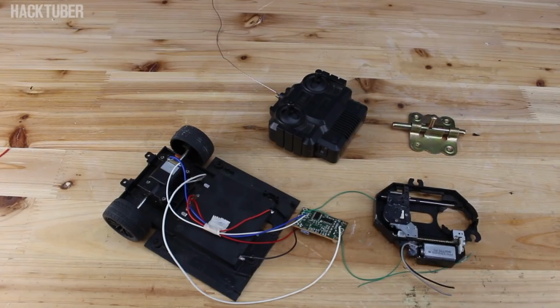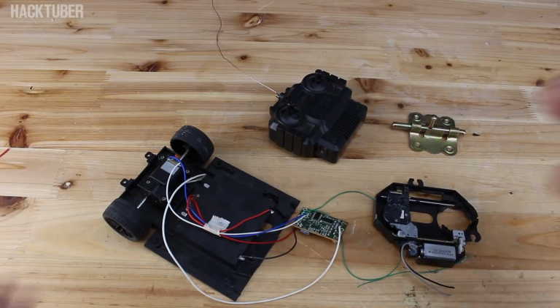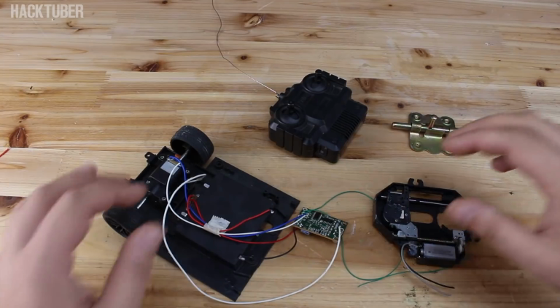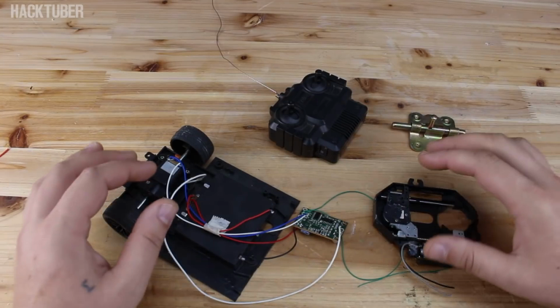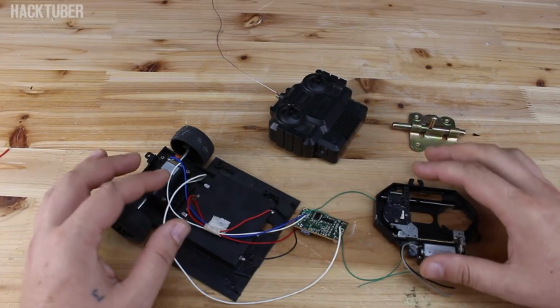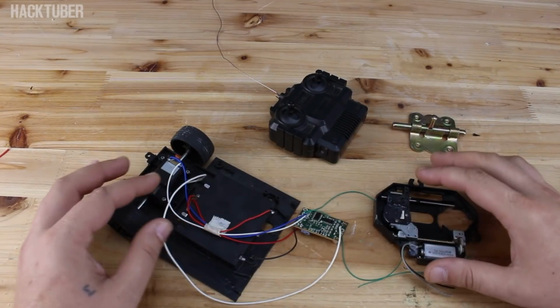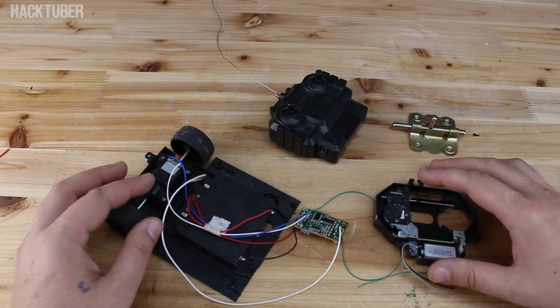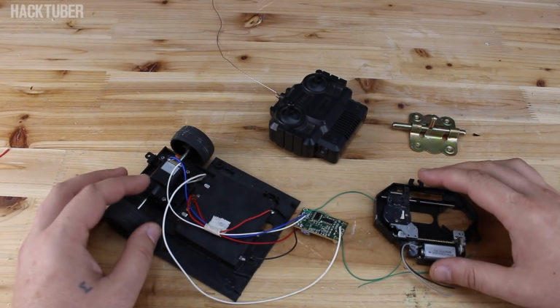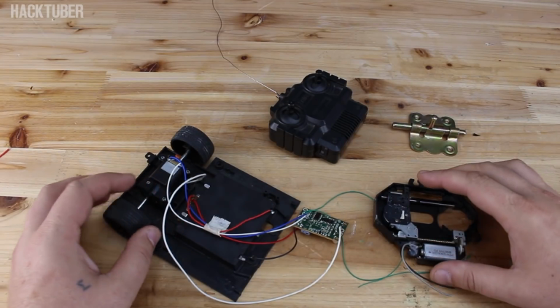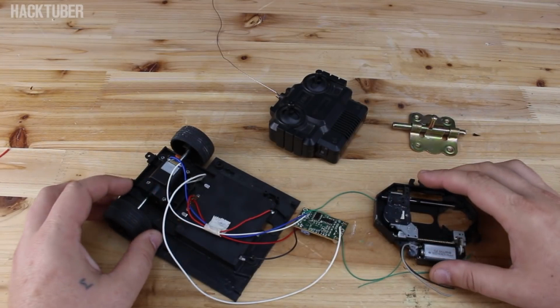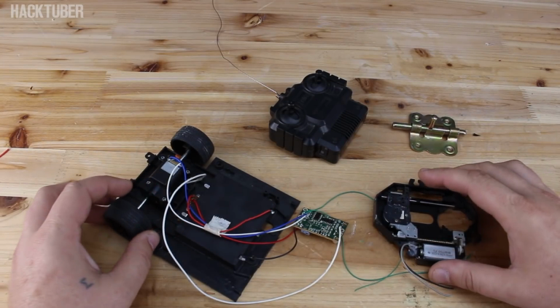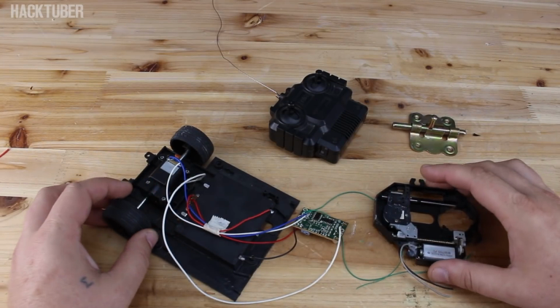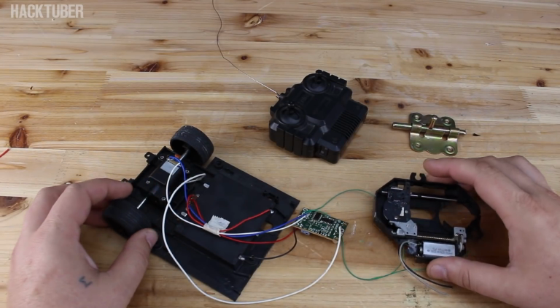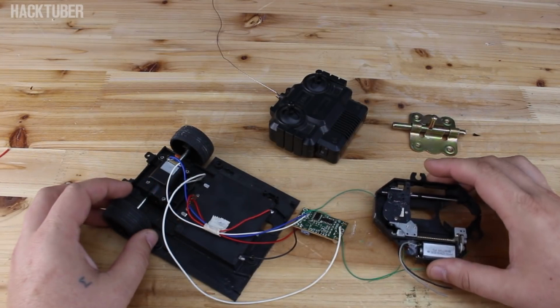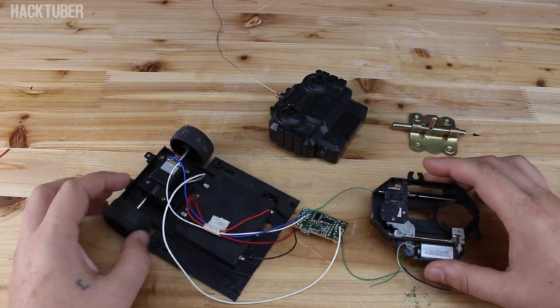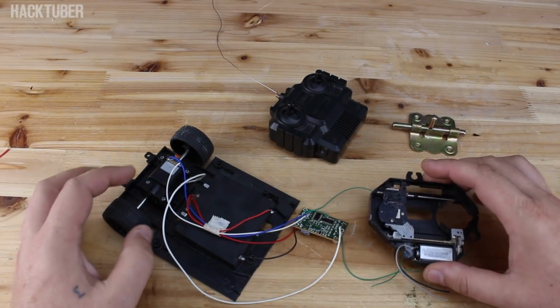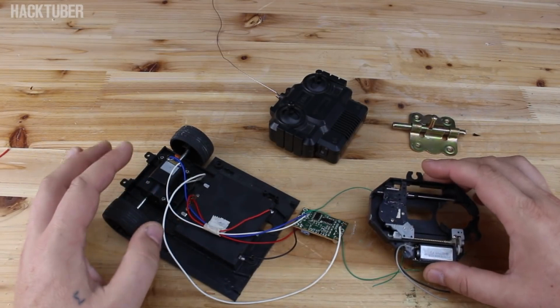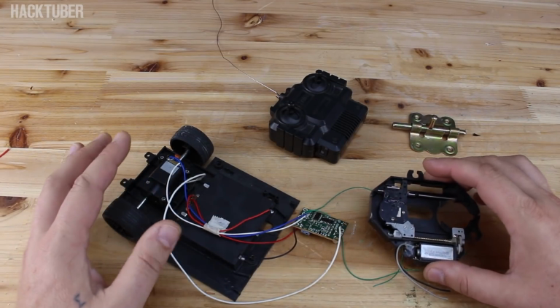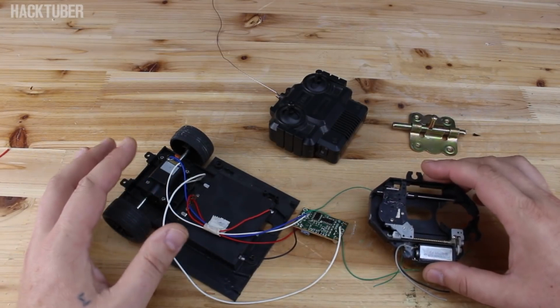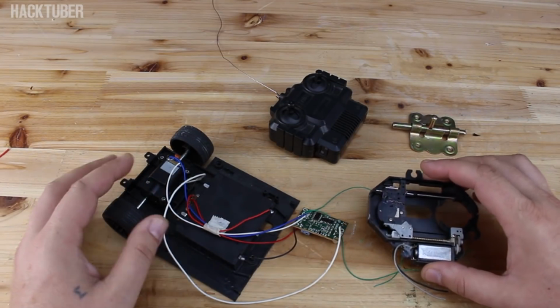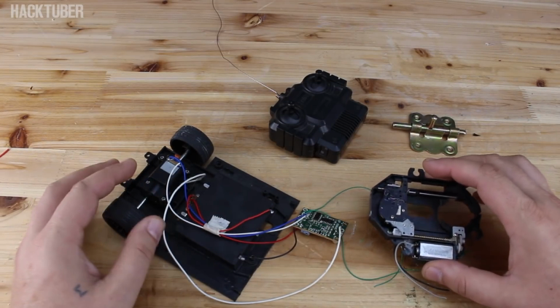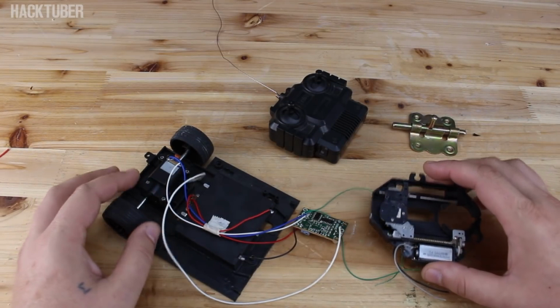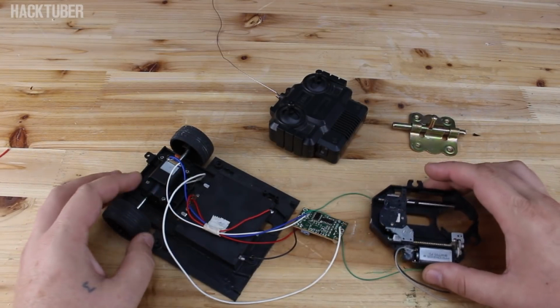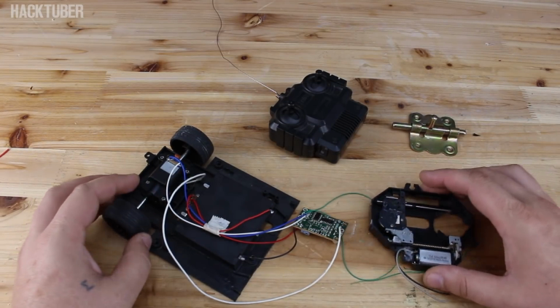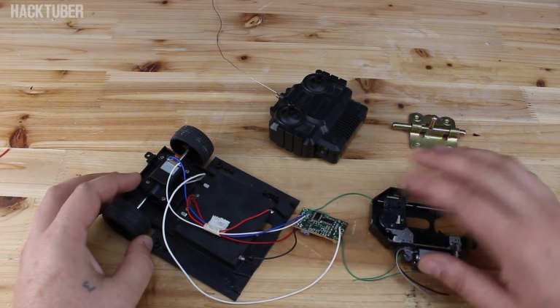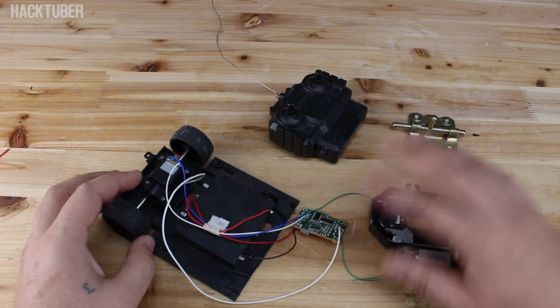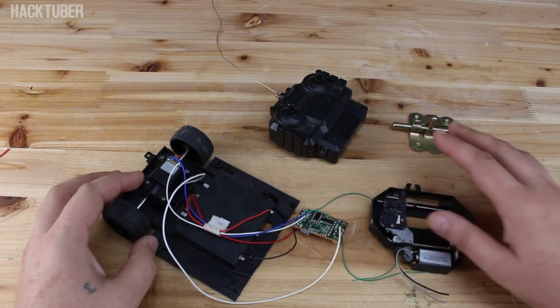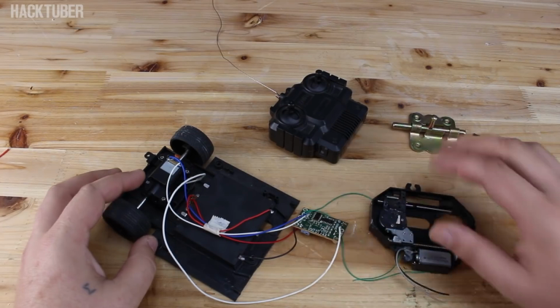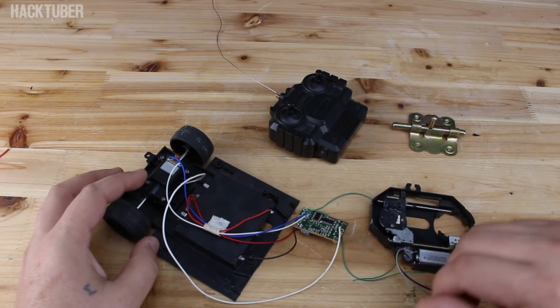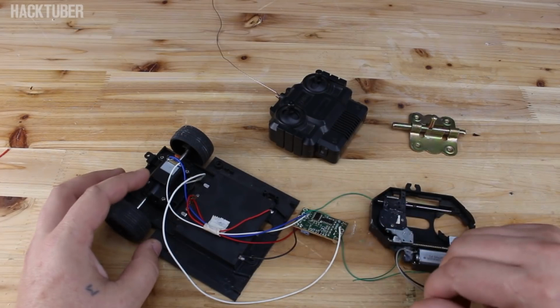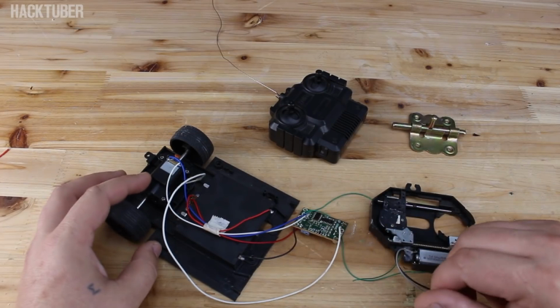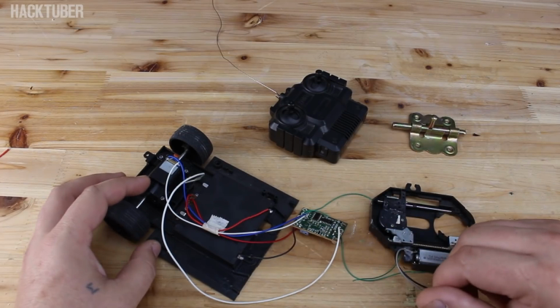Hello Hacktubers! In this video you're gonna watch how to make a remote control door lock.